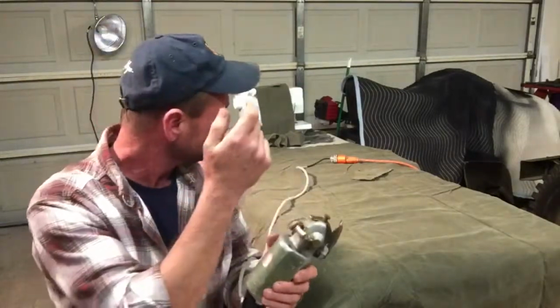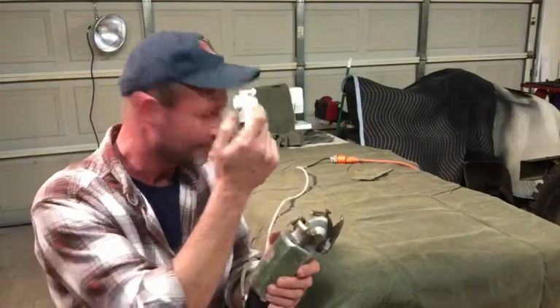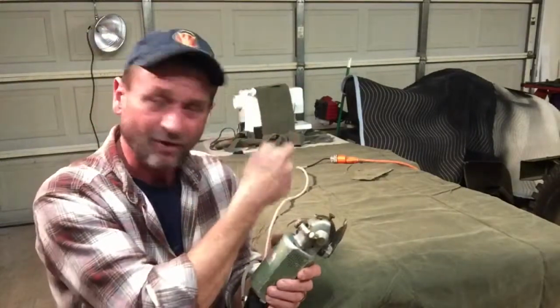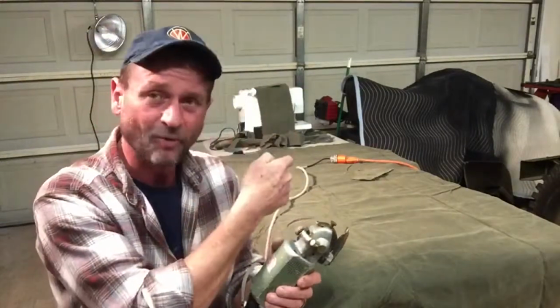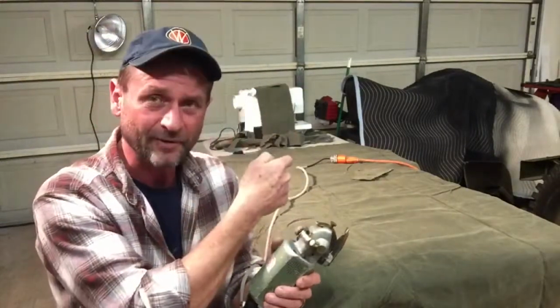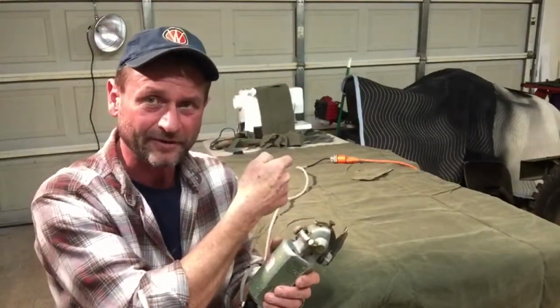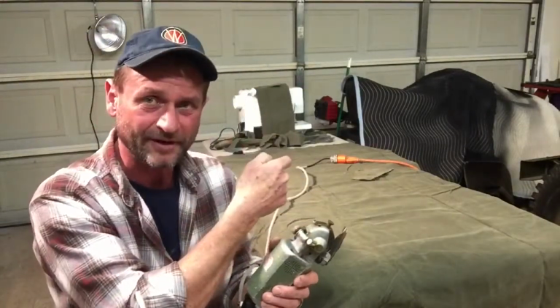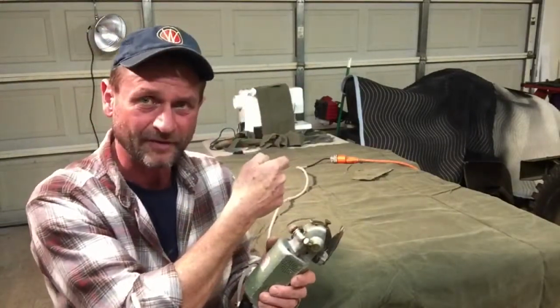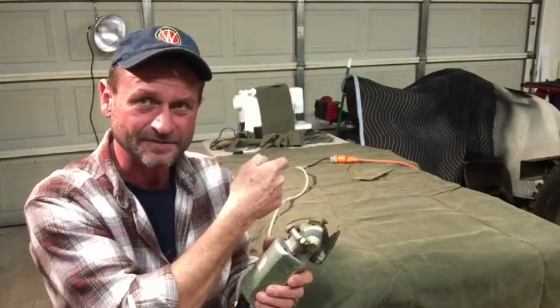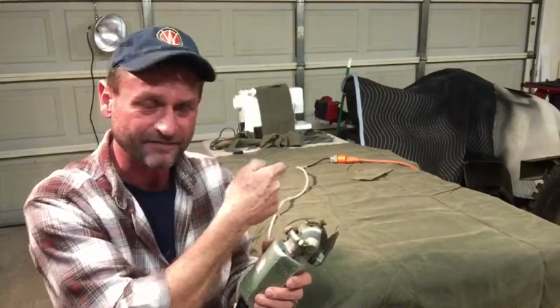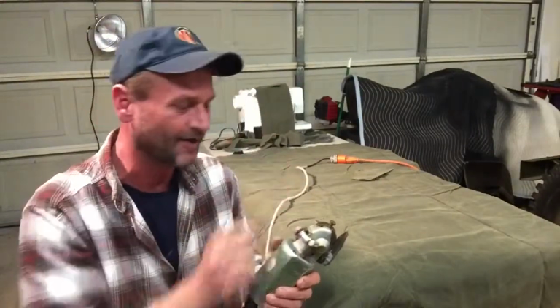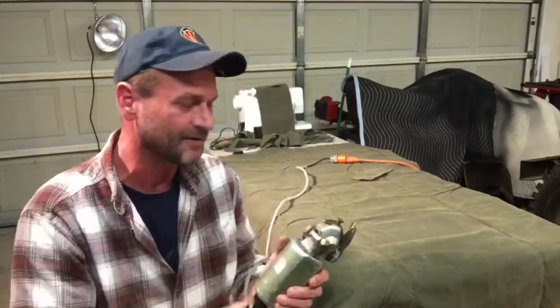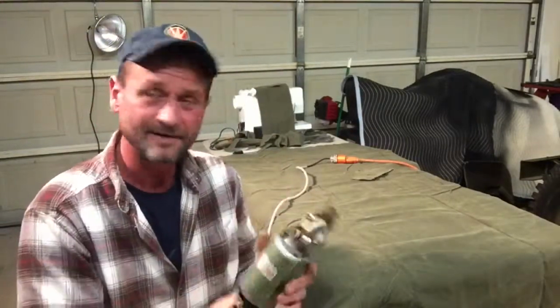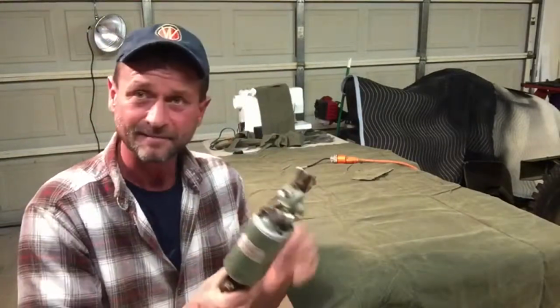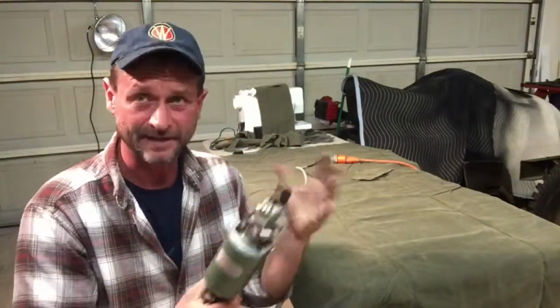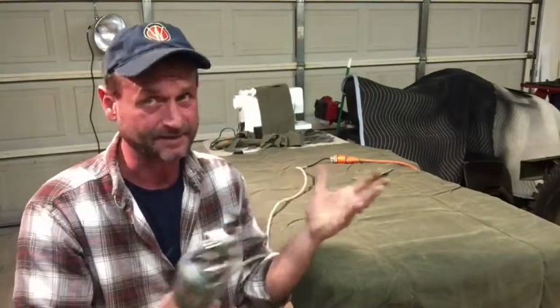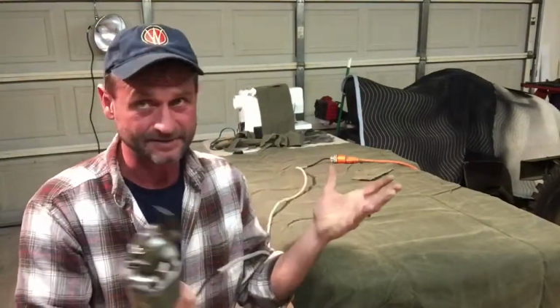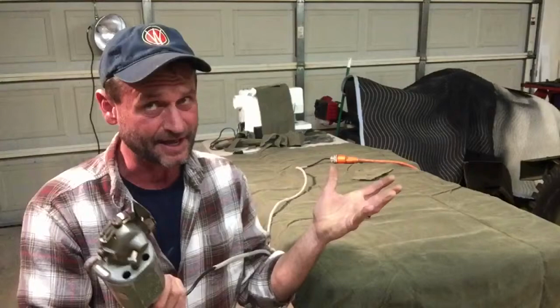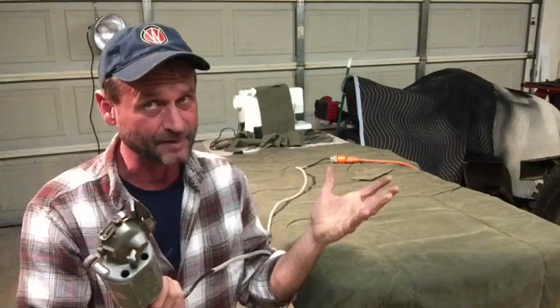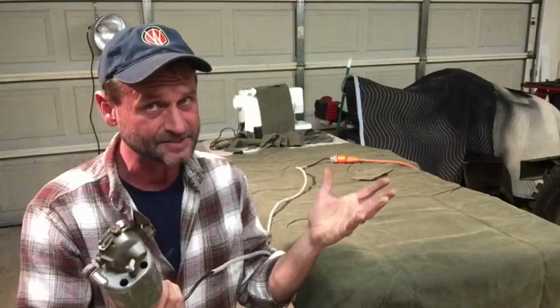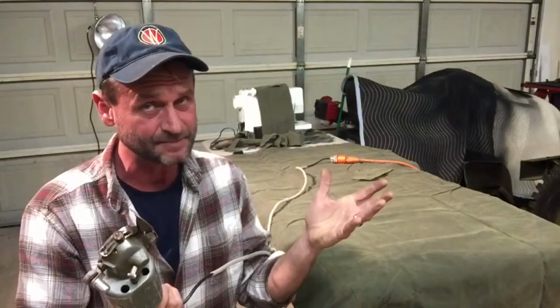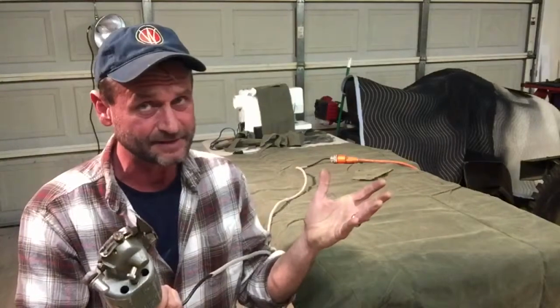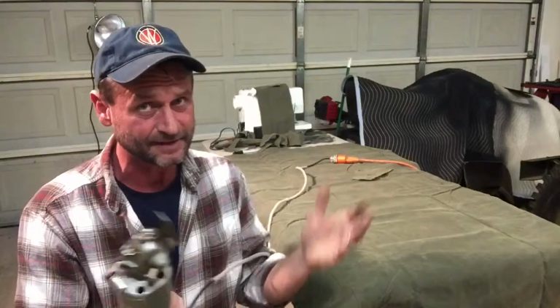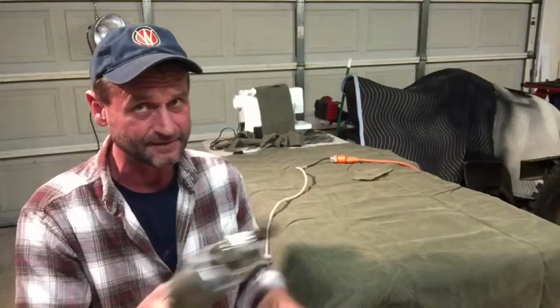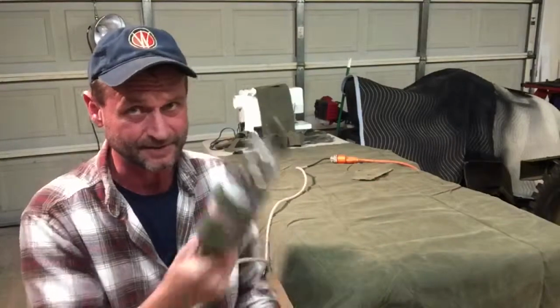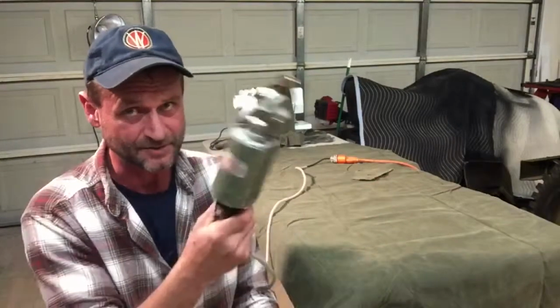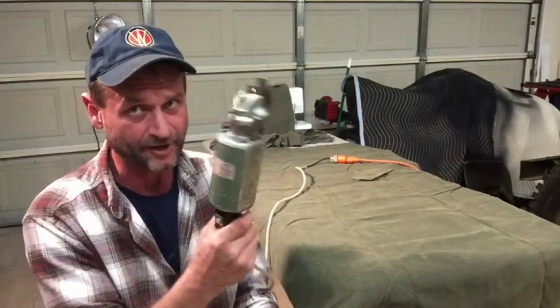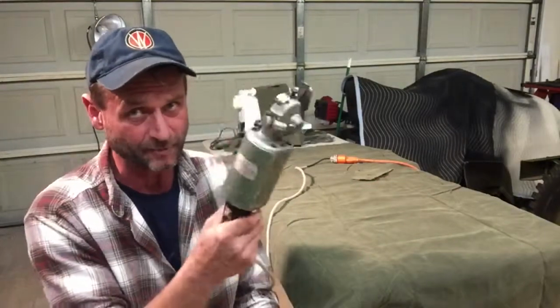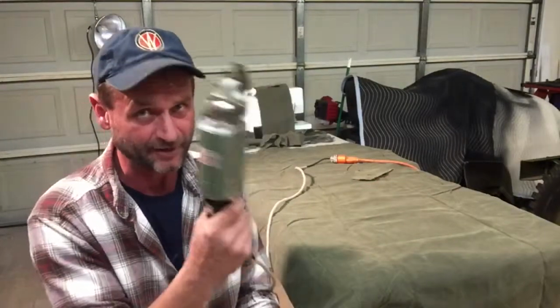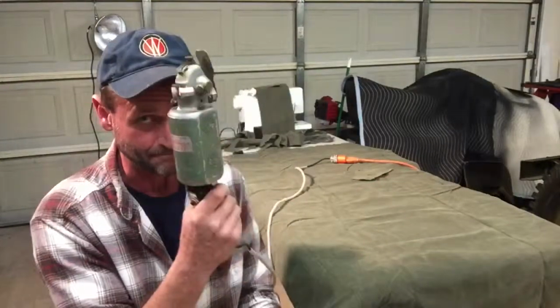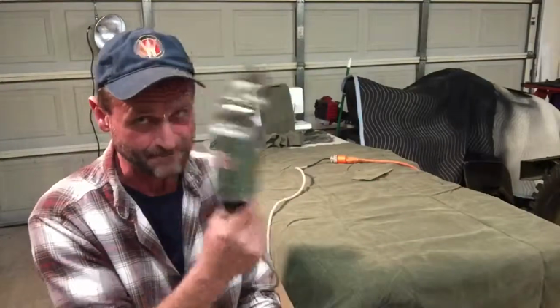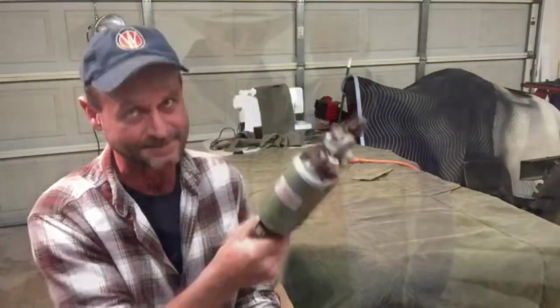I'm not going to bore you with cutting all this stuff out, but there's a lot of pieces to be done. This is going to help out immensely.